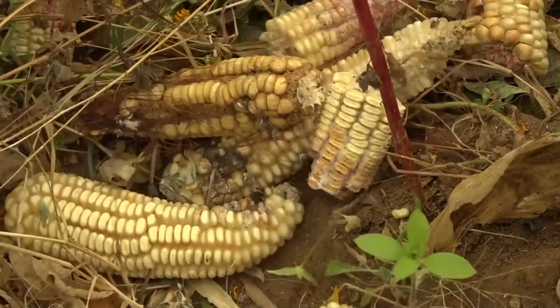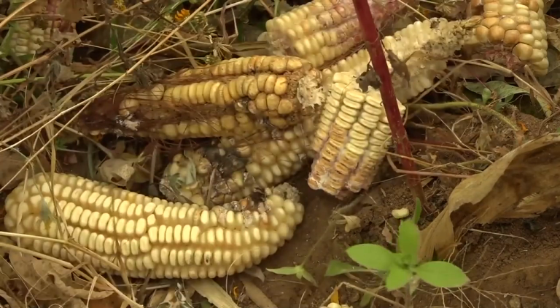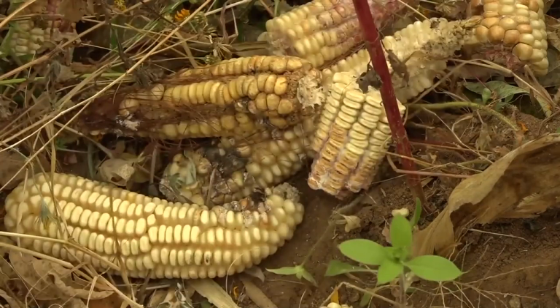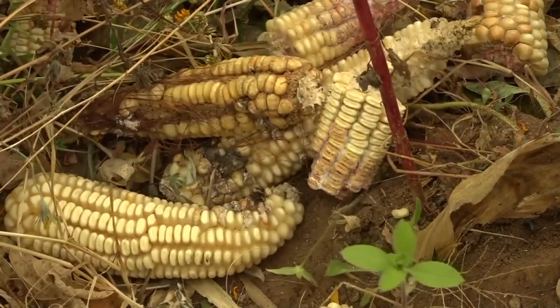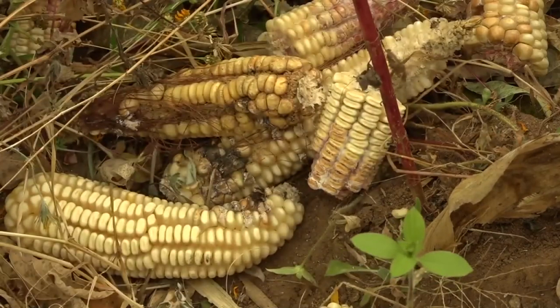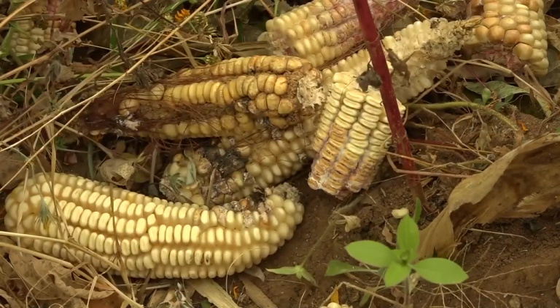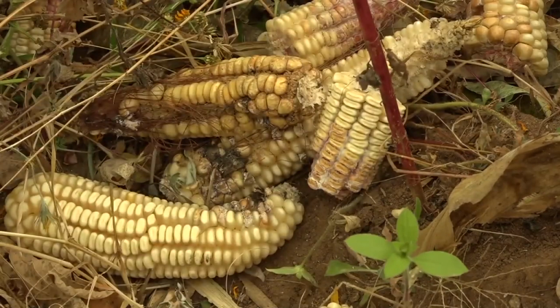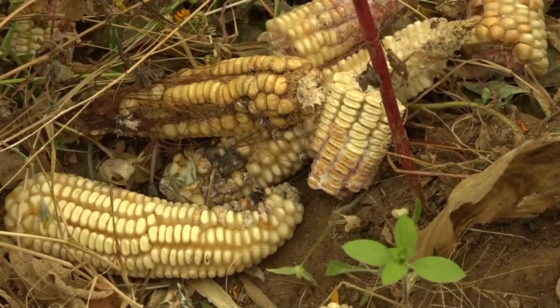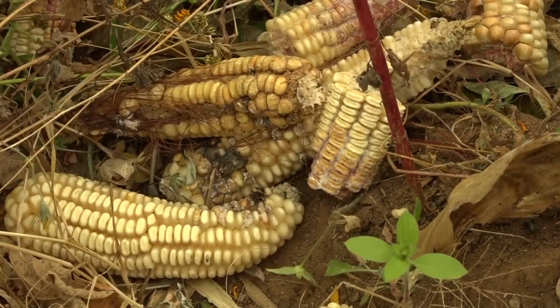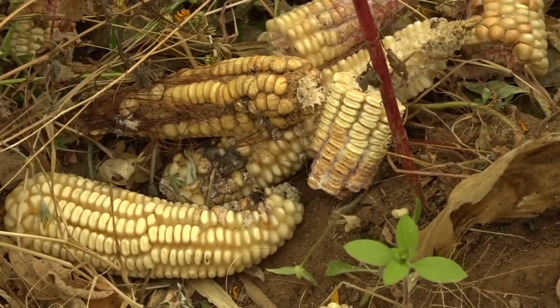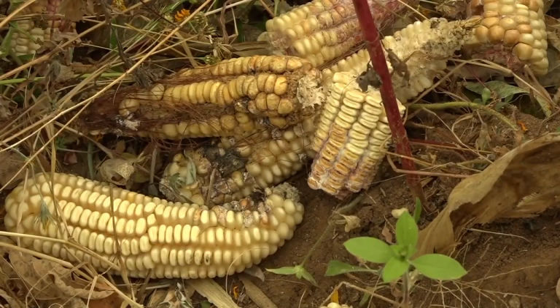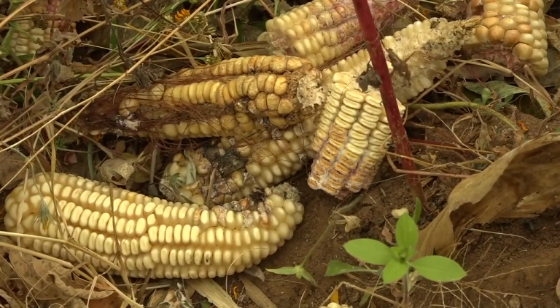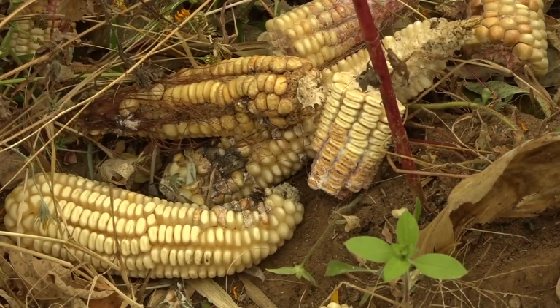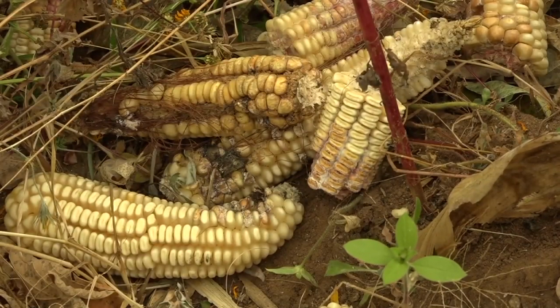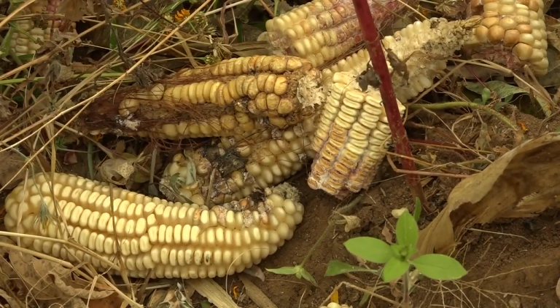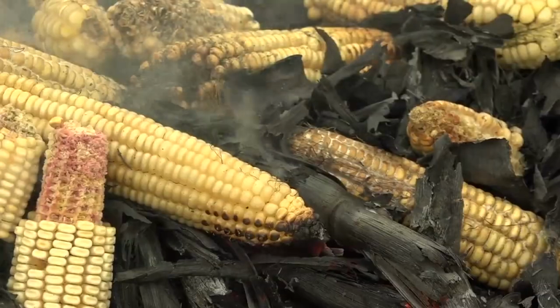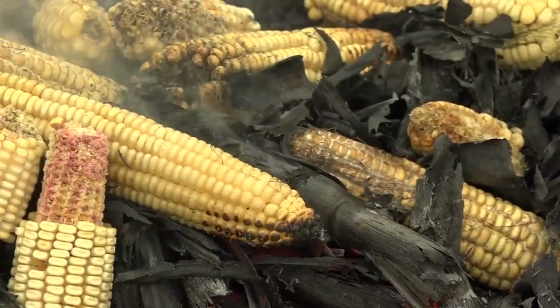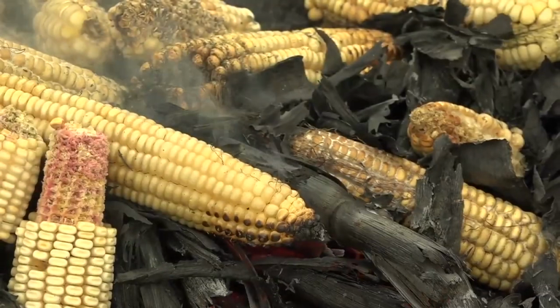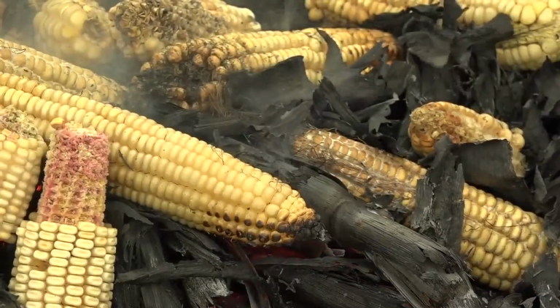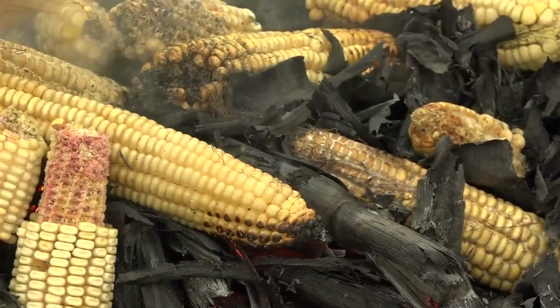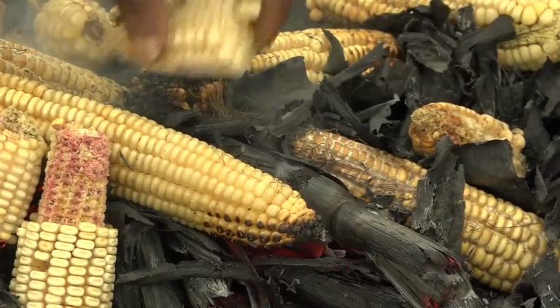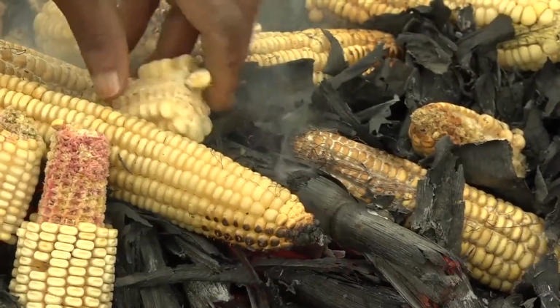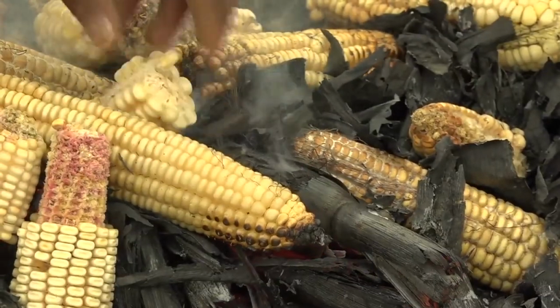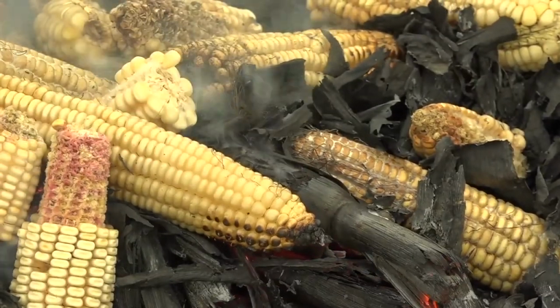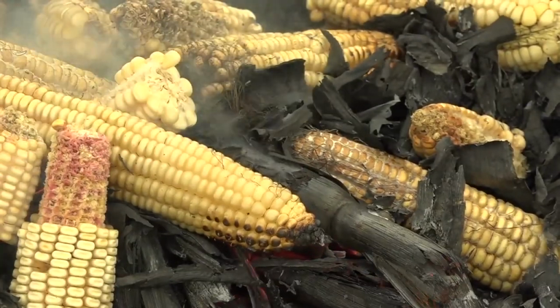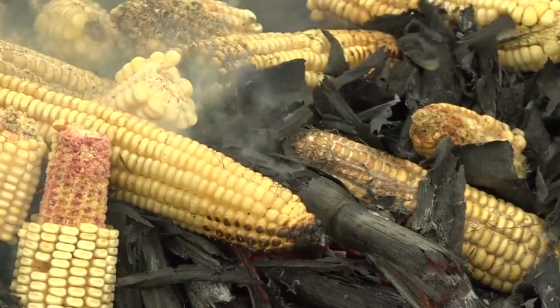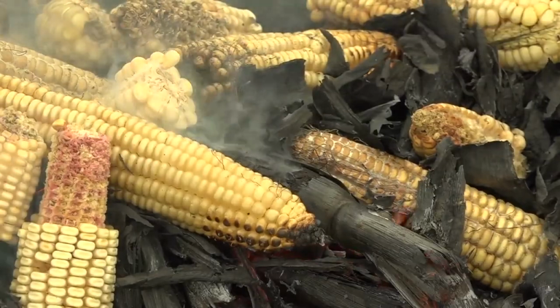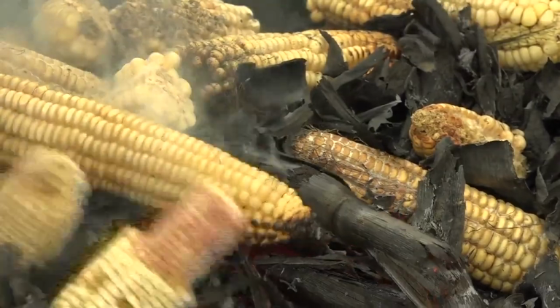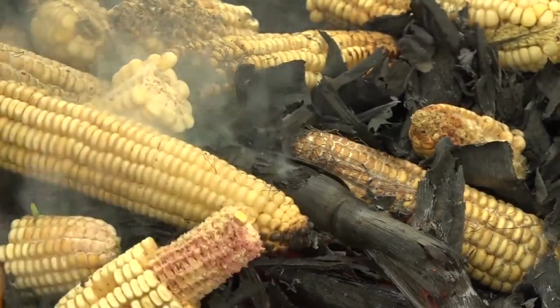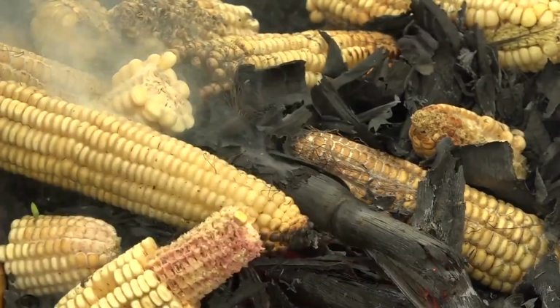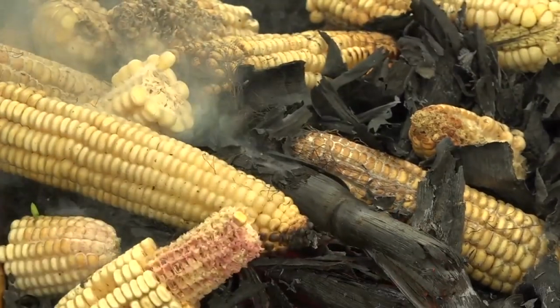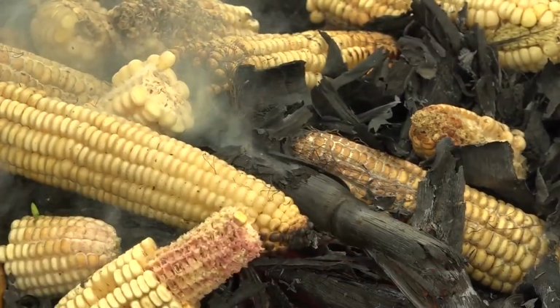Coming up after the break: Aflatoxin. How do you prevent your maize from getting aflatoxin?